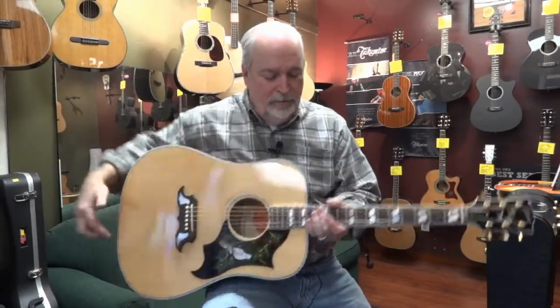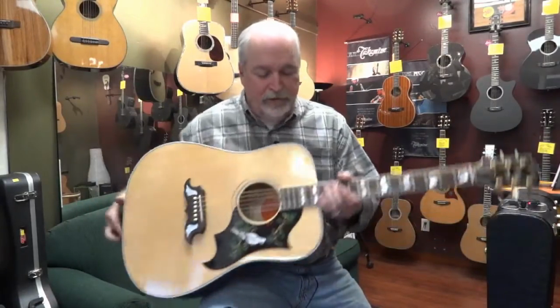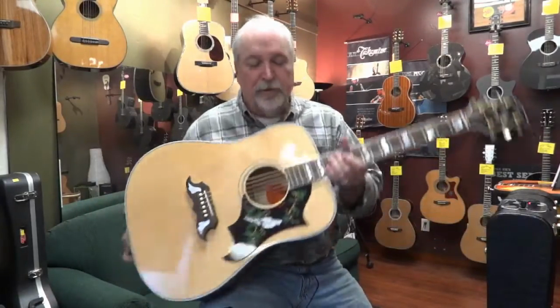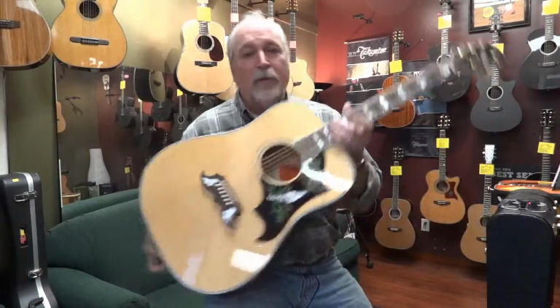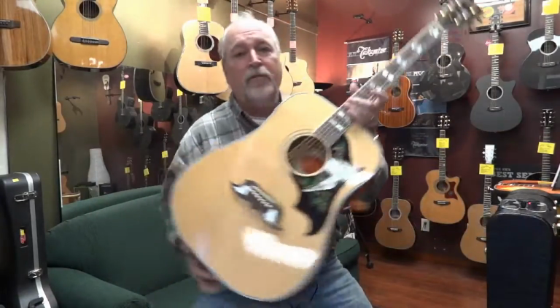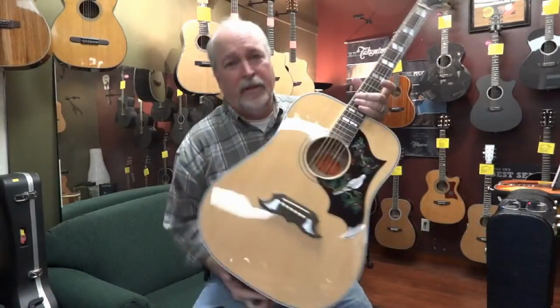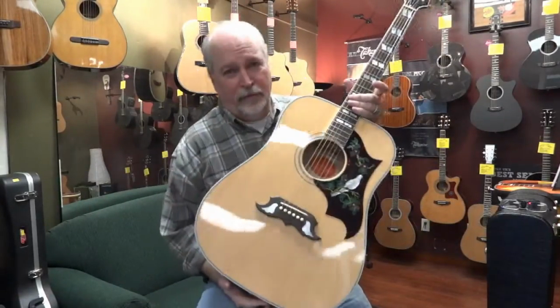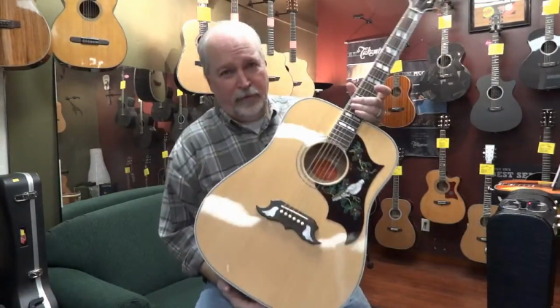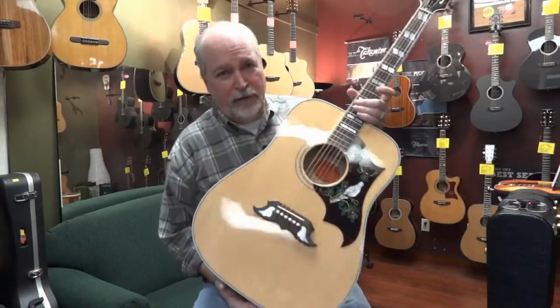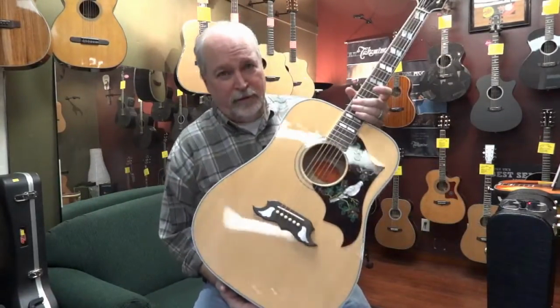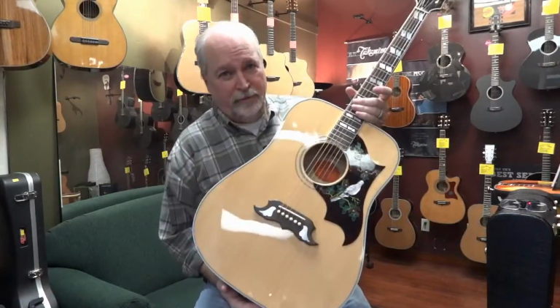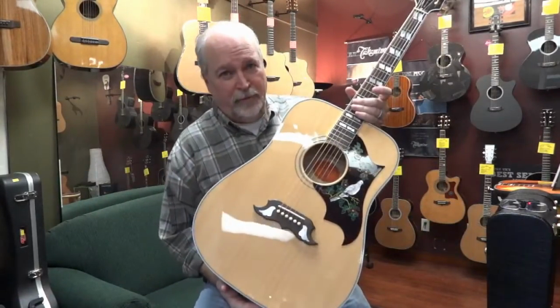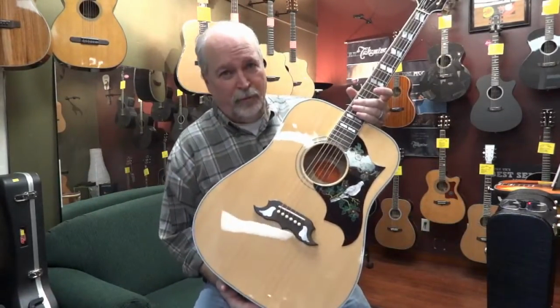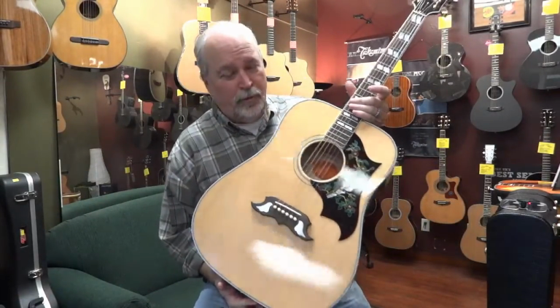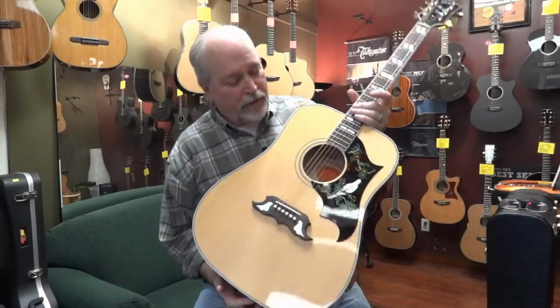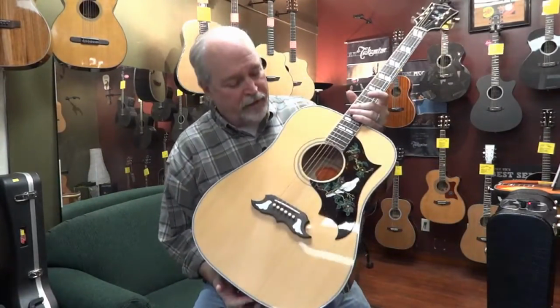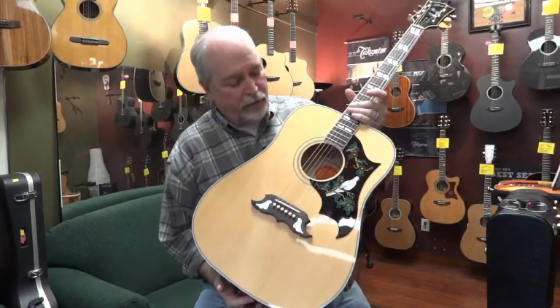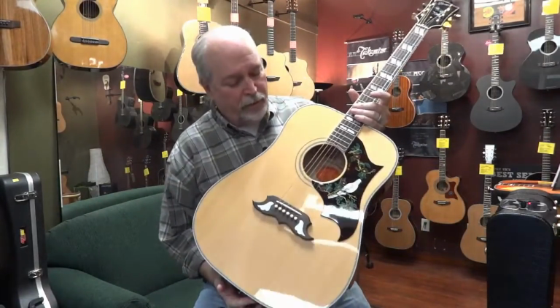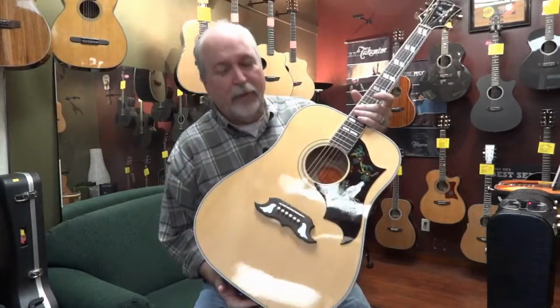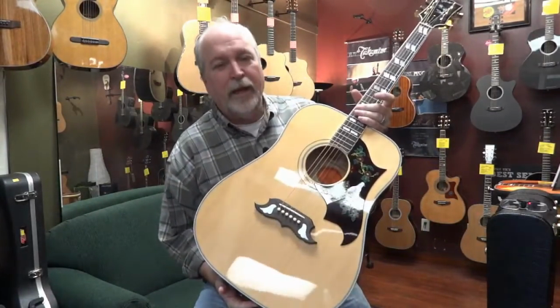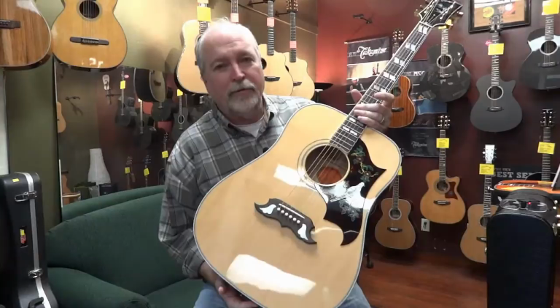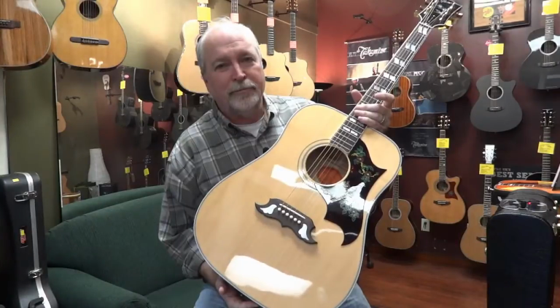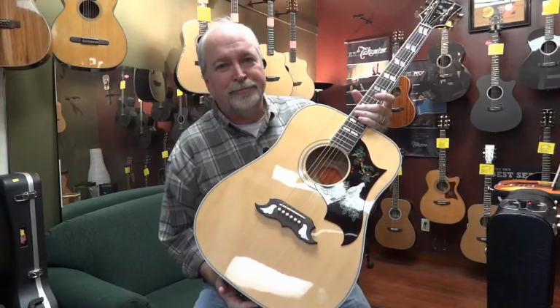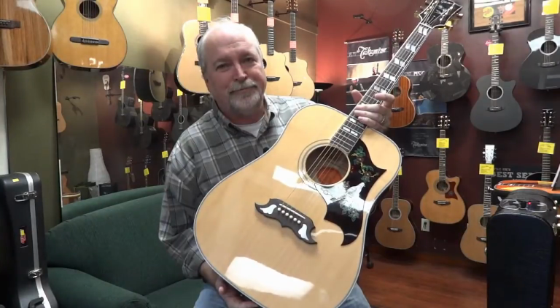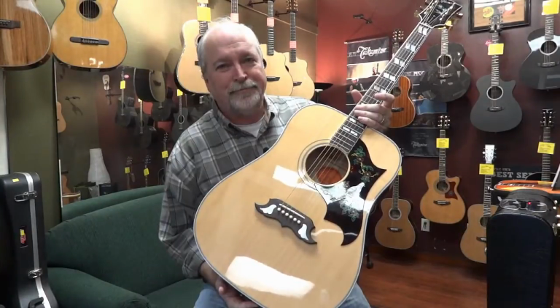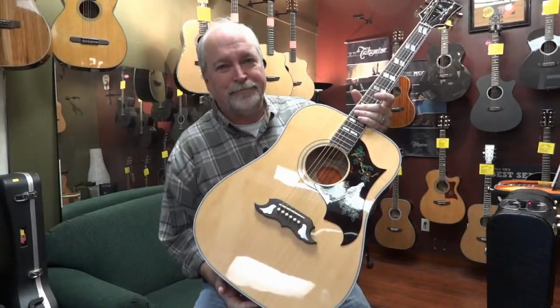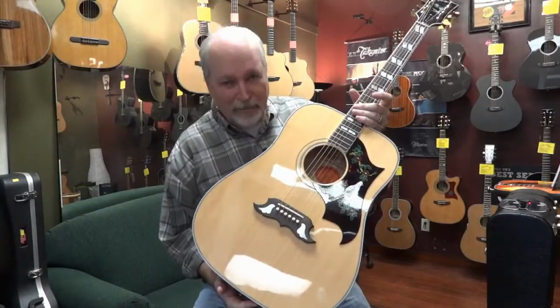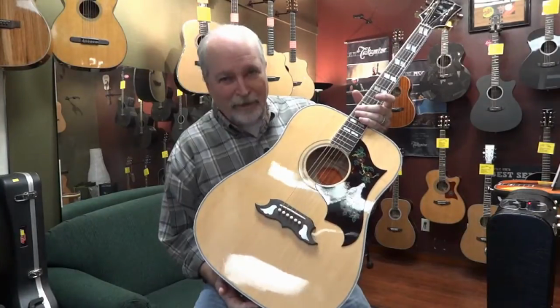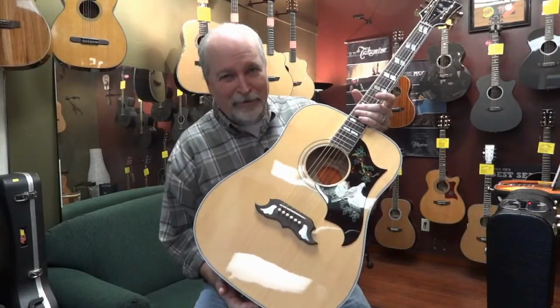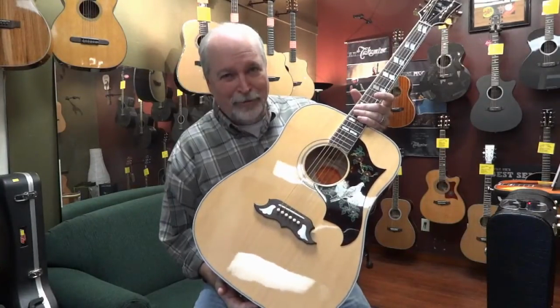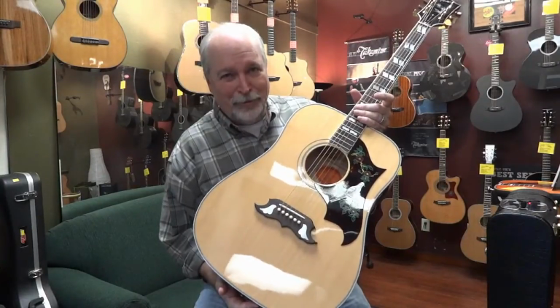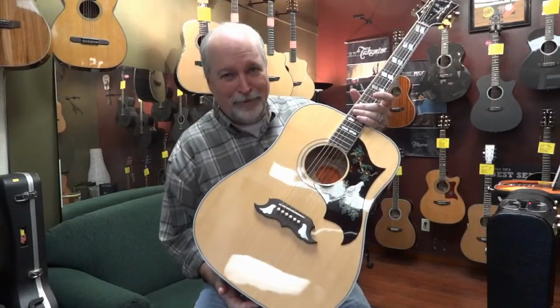Gibson Dove in Flight — one of a kind, the only one we have. Thanks for tuning in.